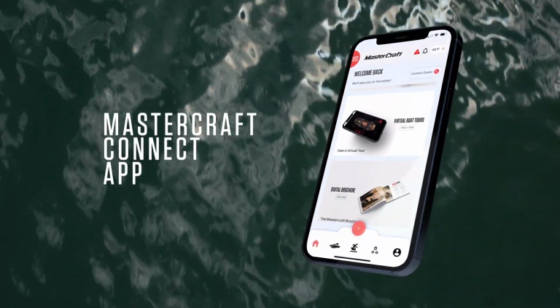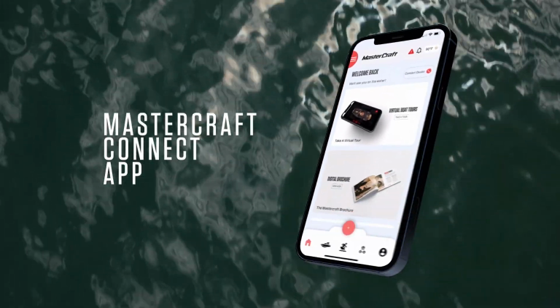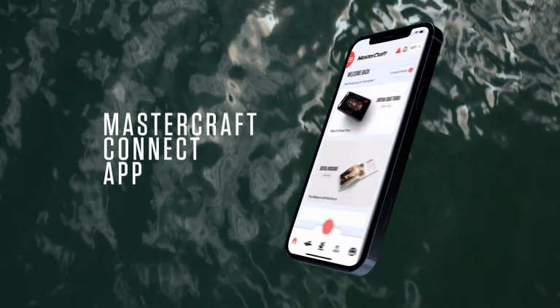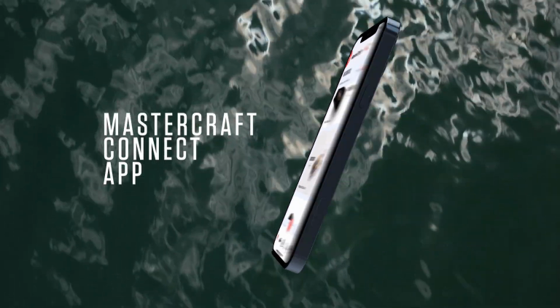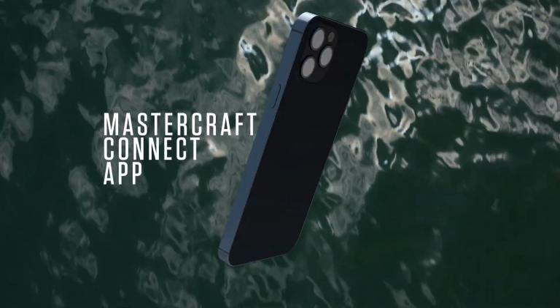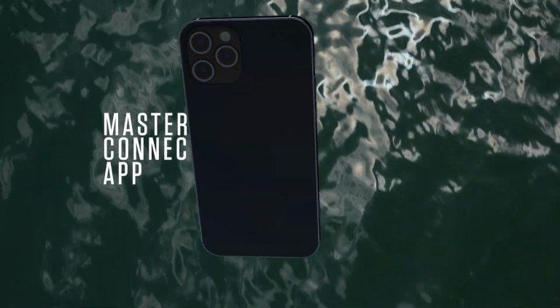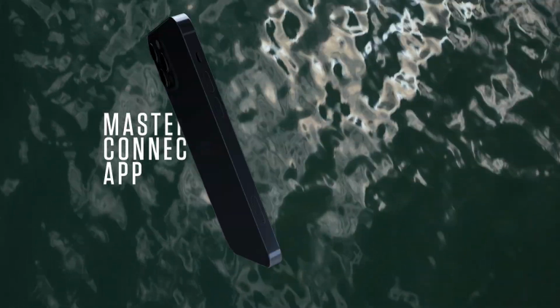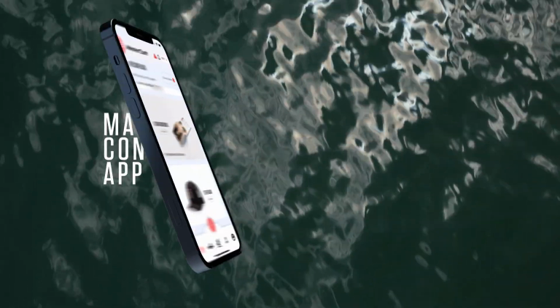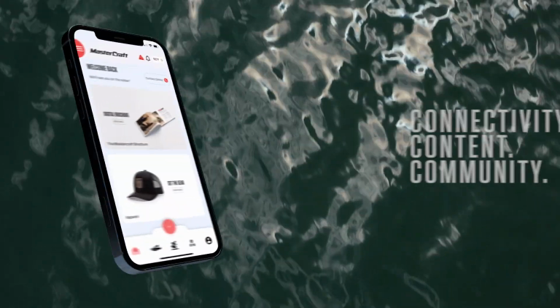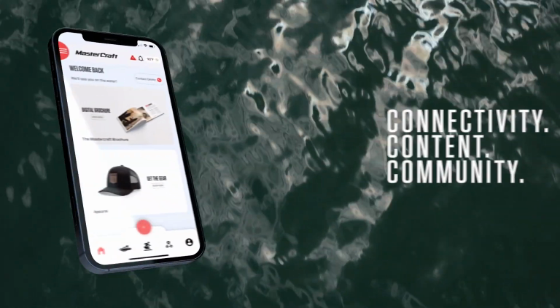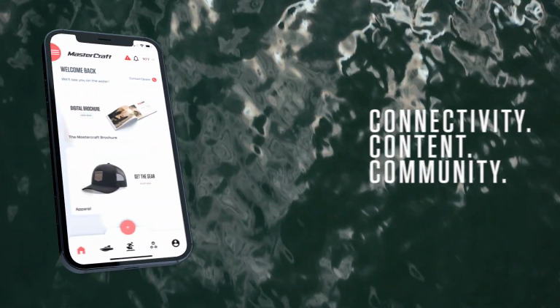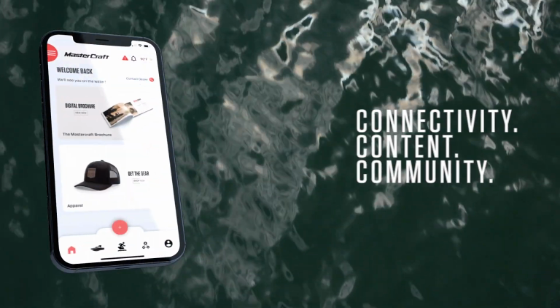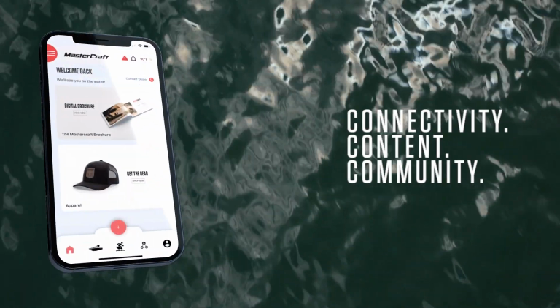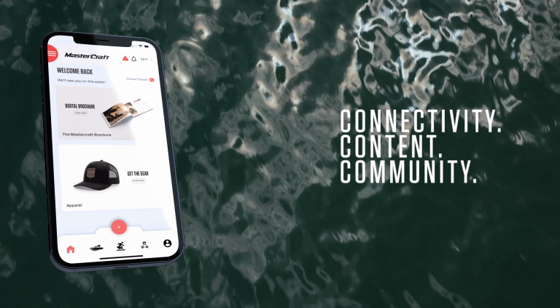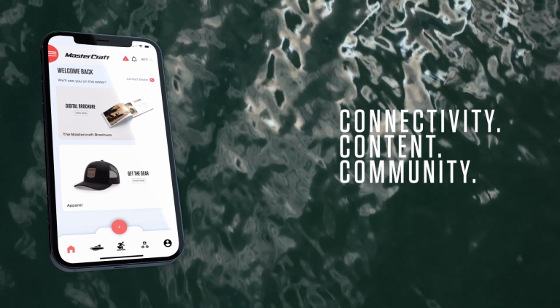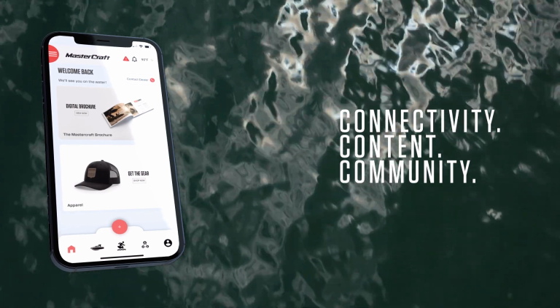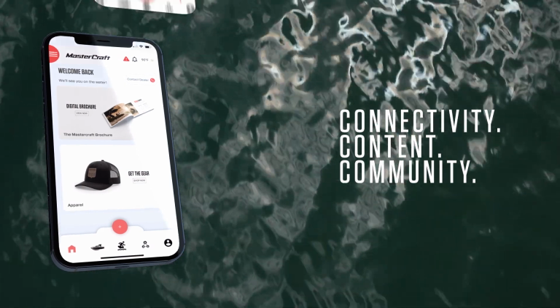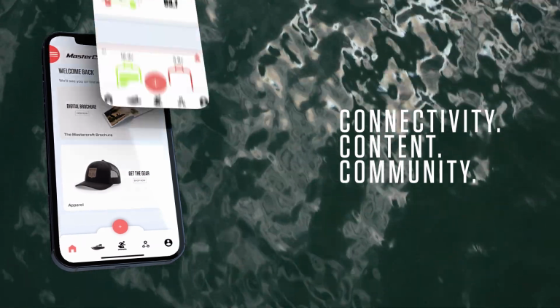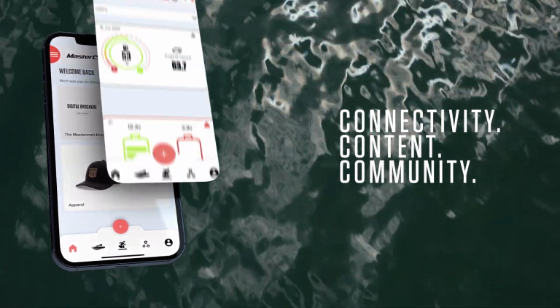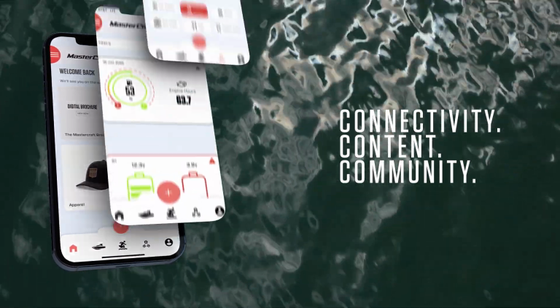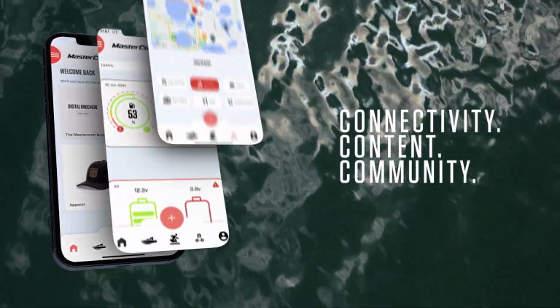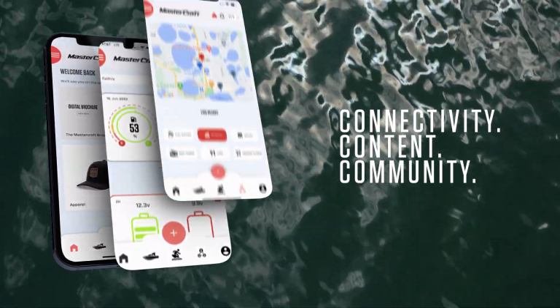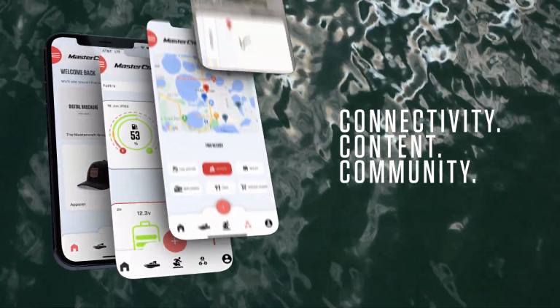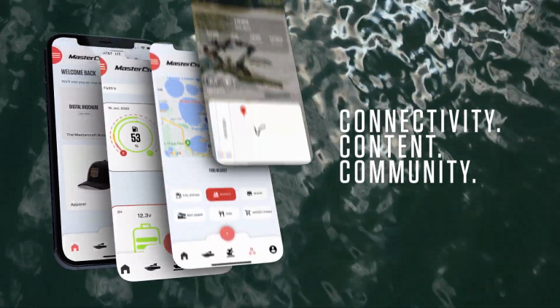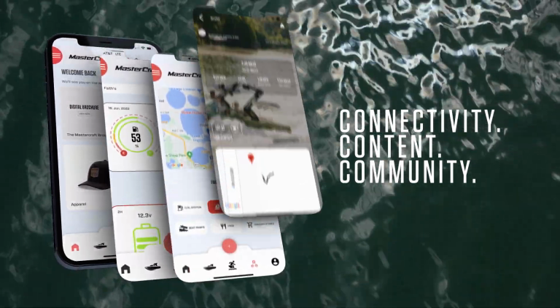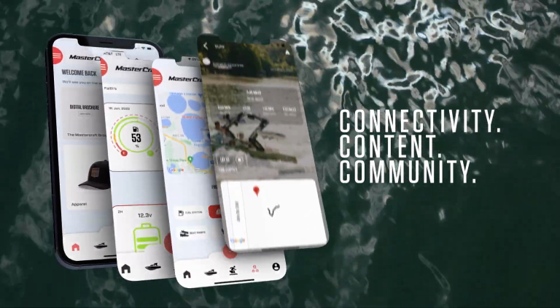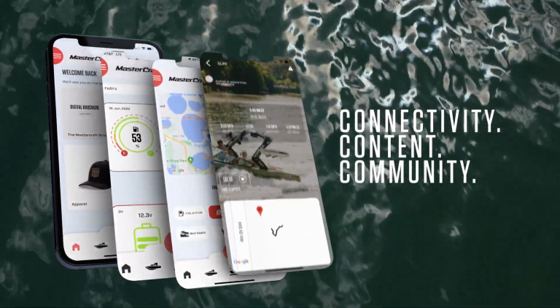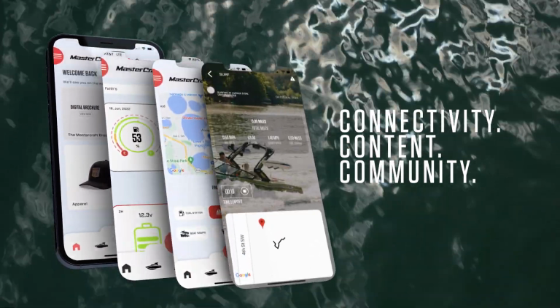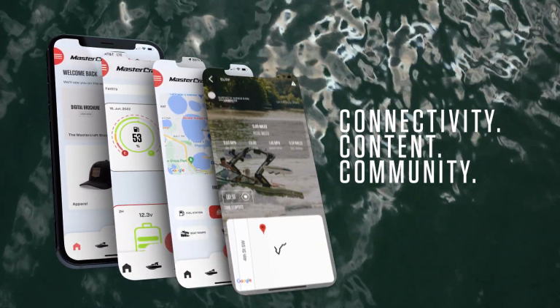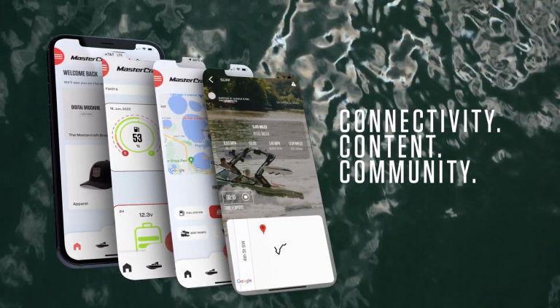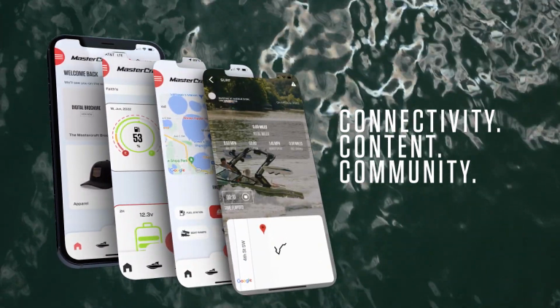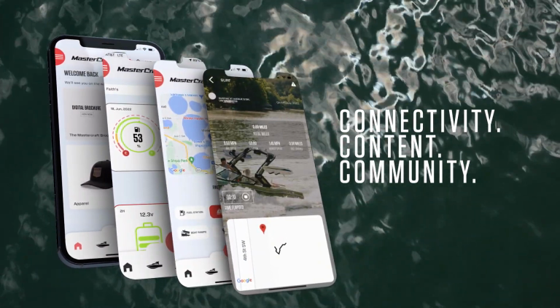Spend more time on the water and less time preparing for your day with the all-new MasterCraft Connect app.